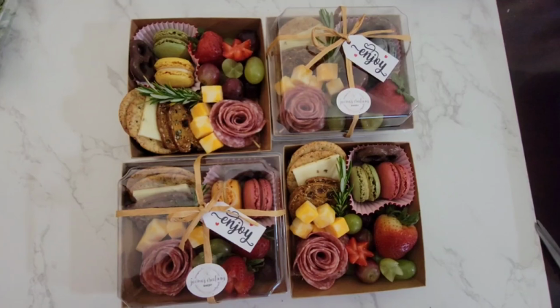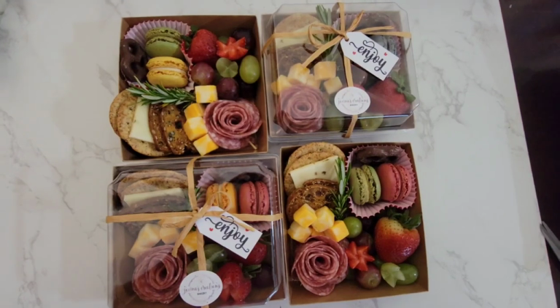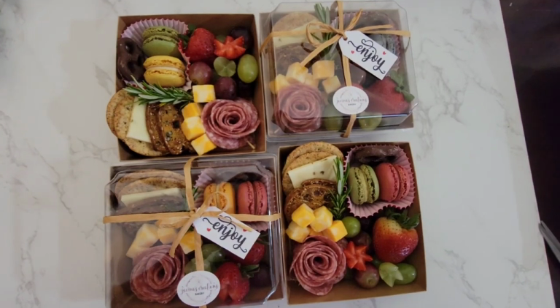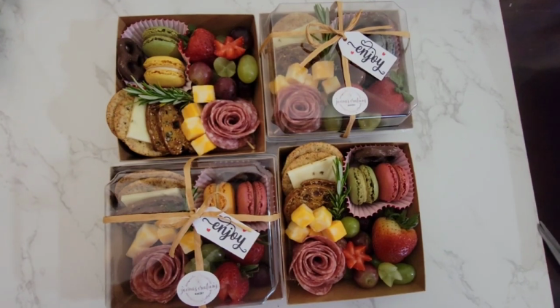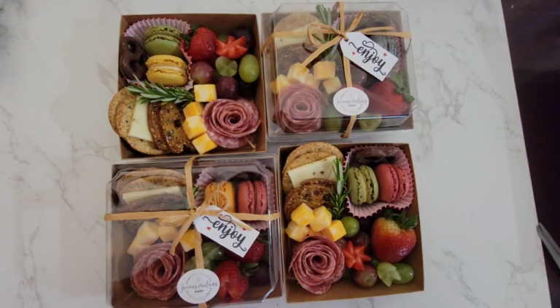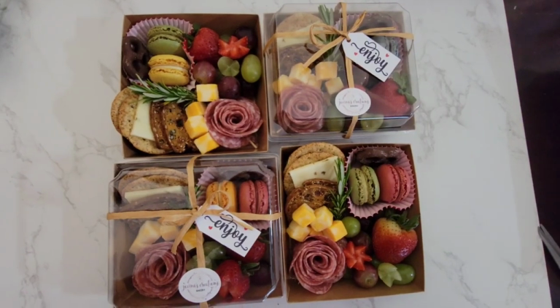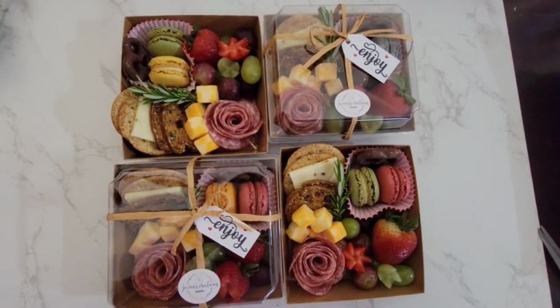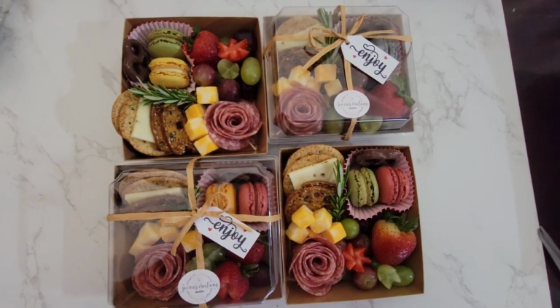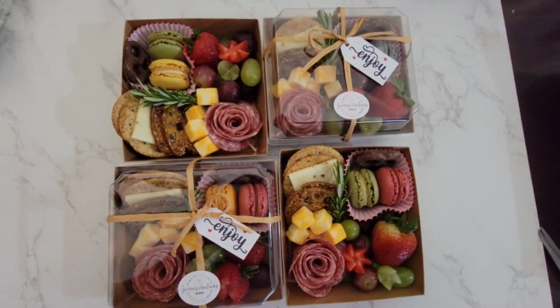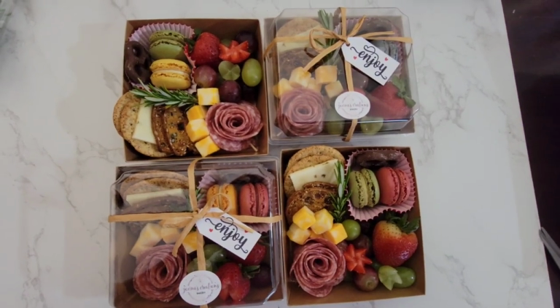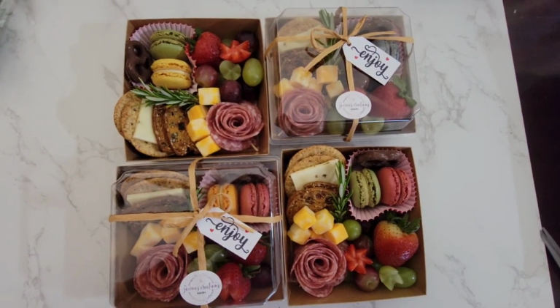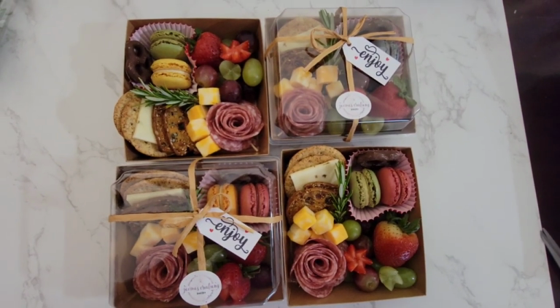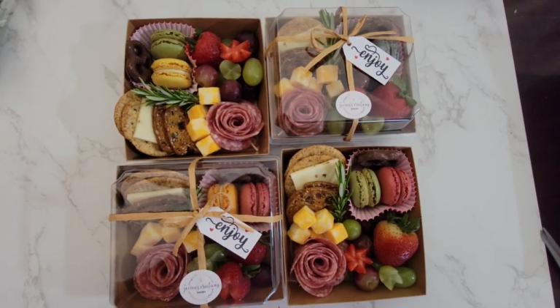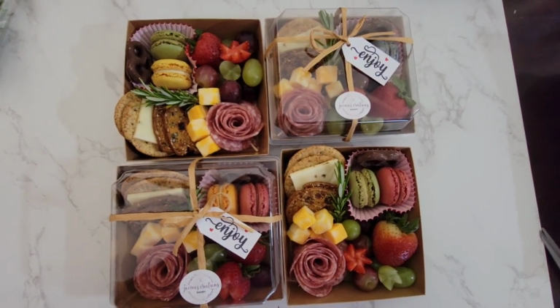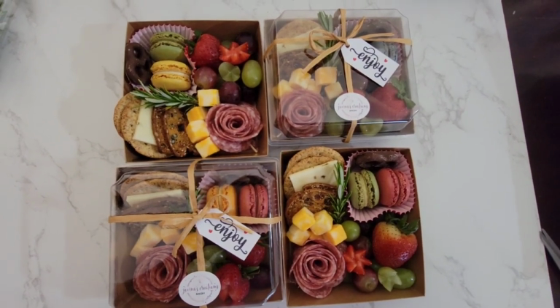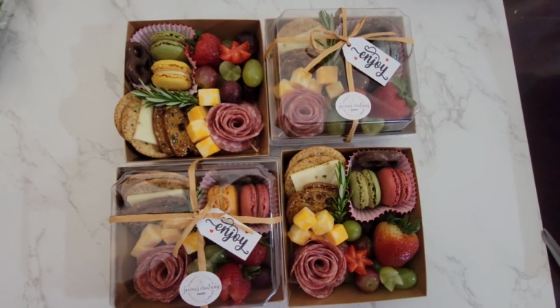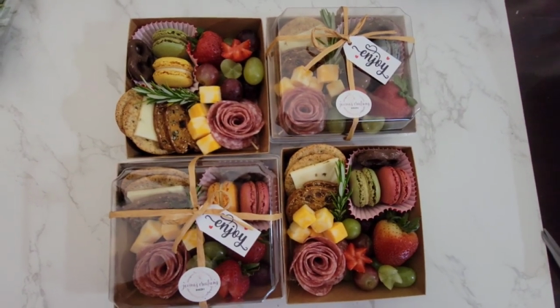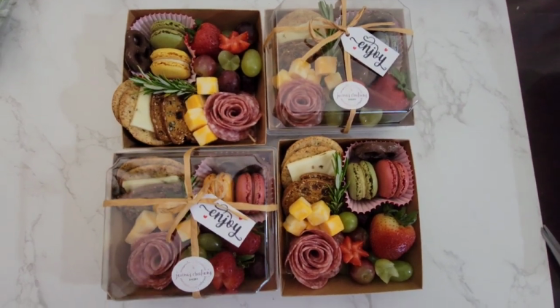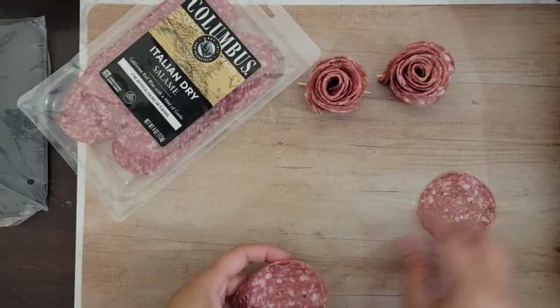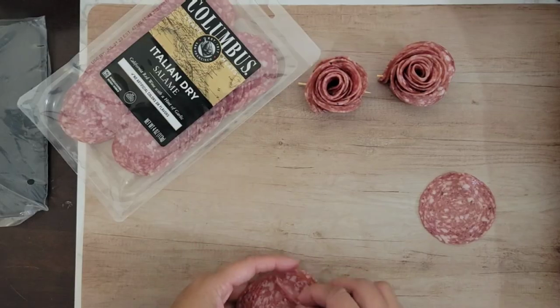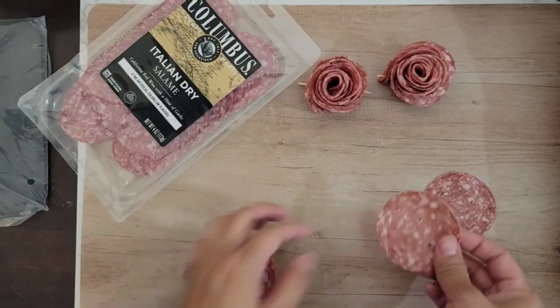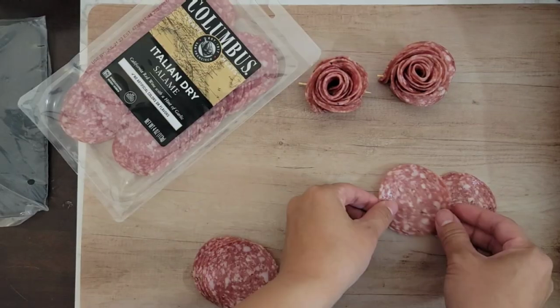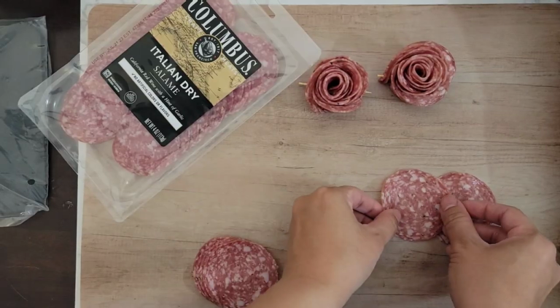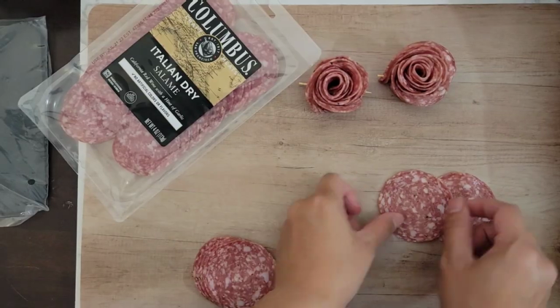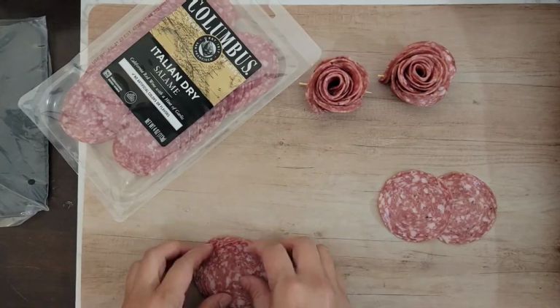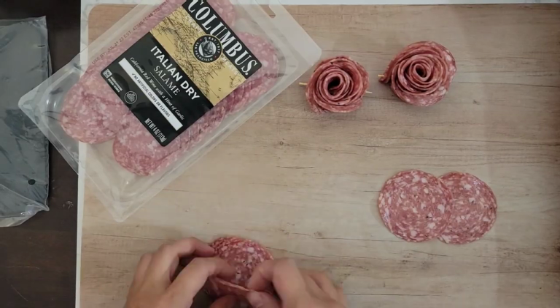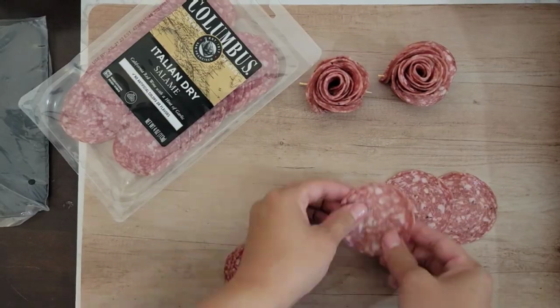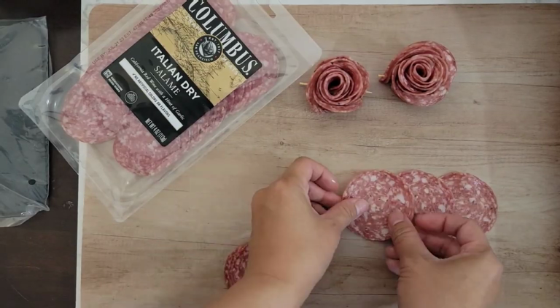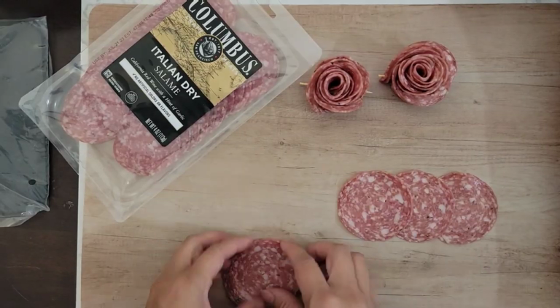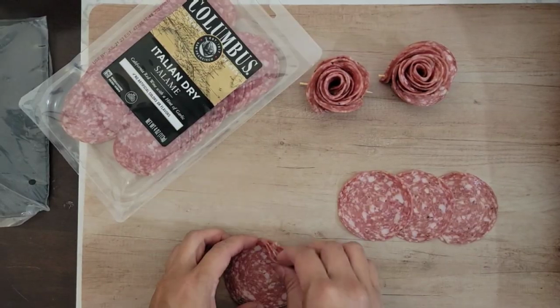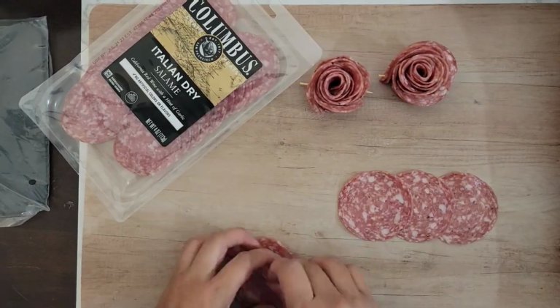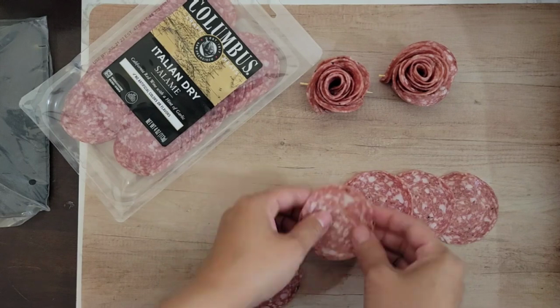Let's make these mini charcuterie boxes. Let's start with the salami roses.